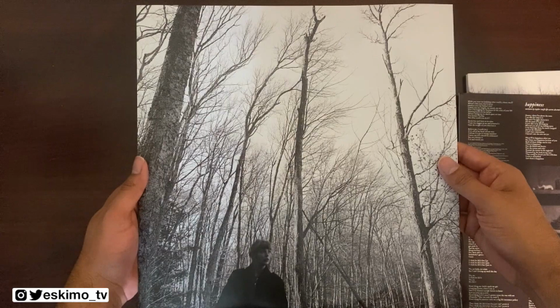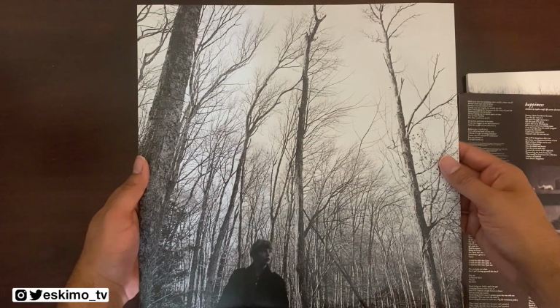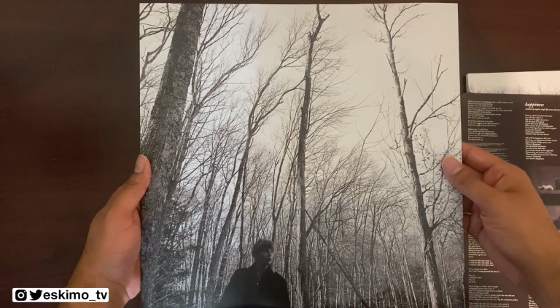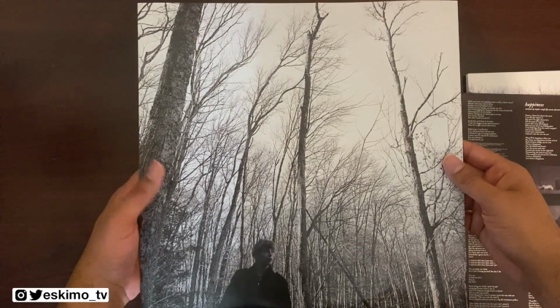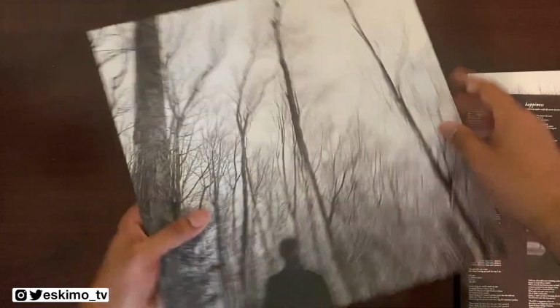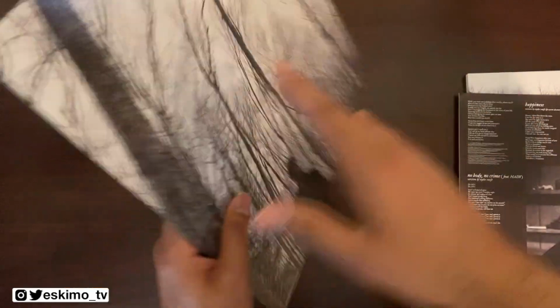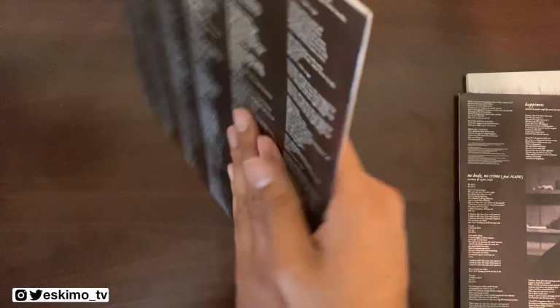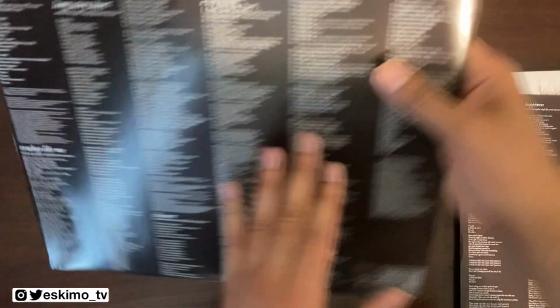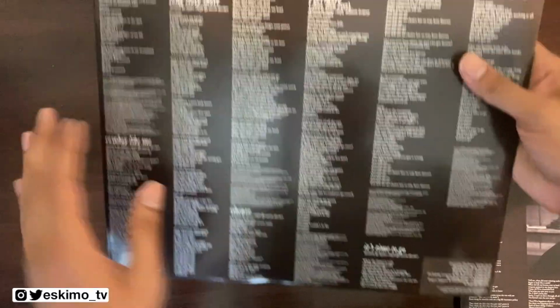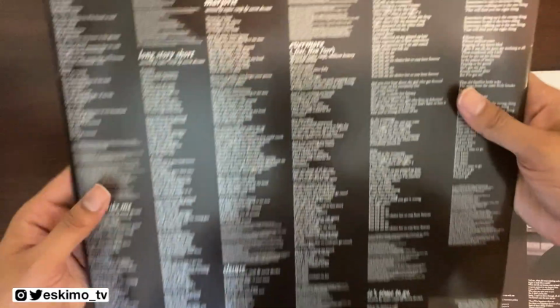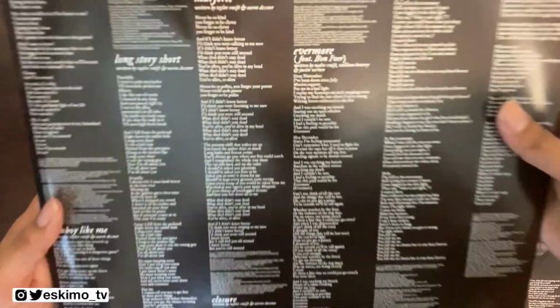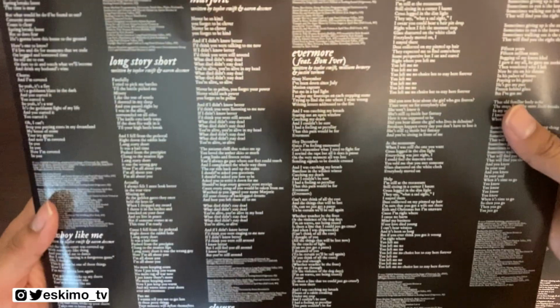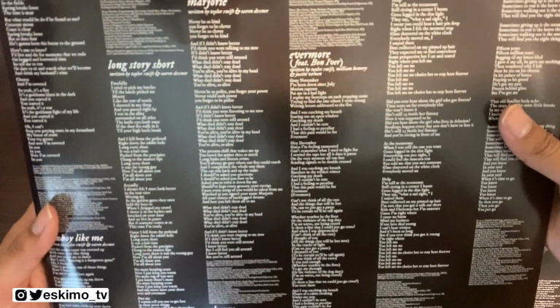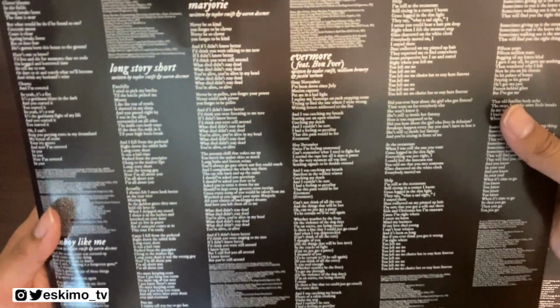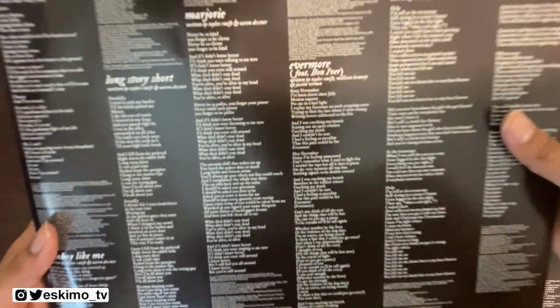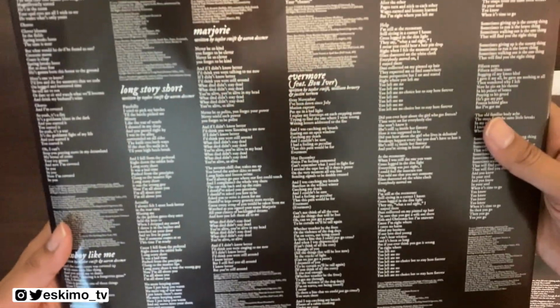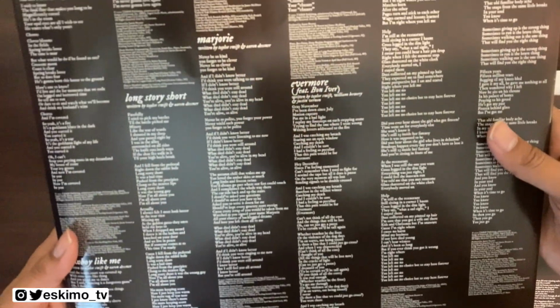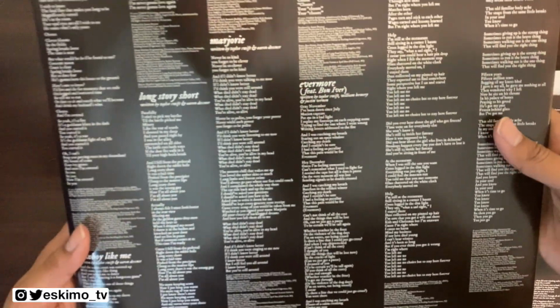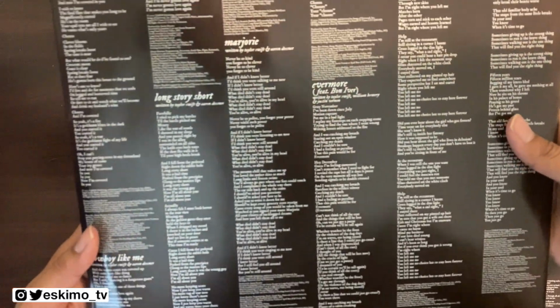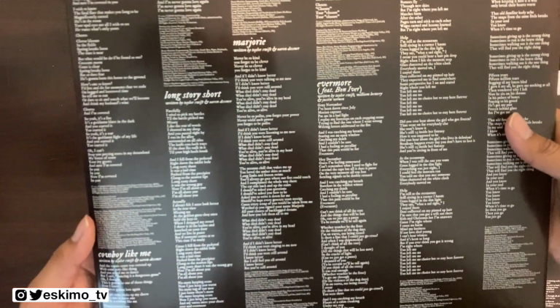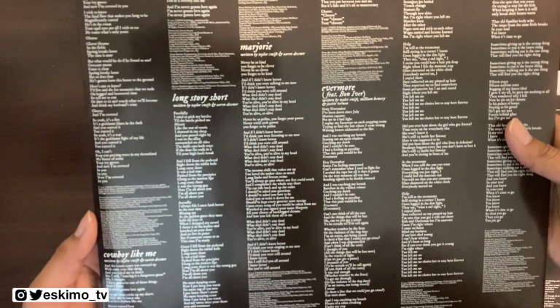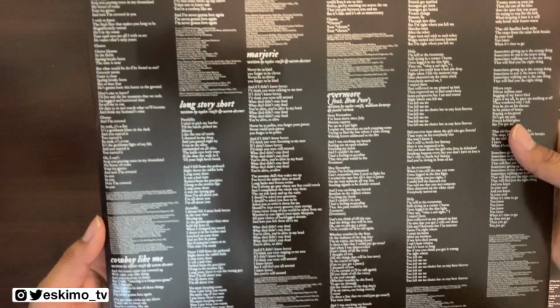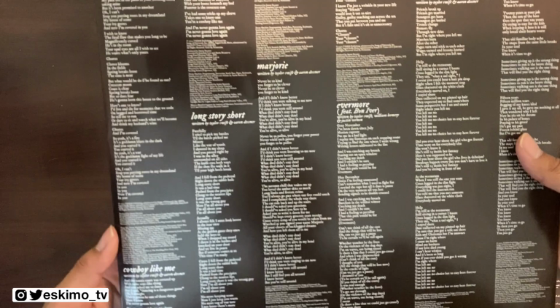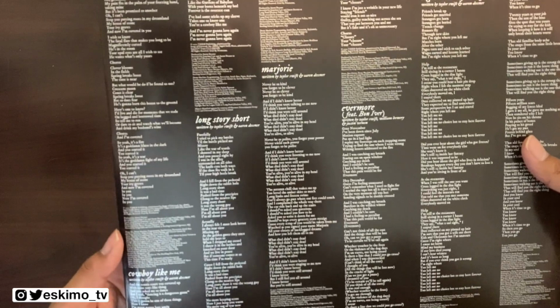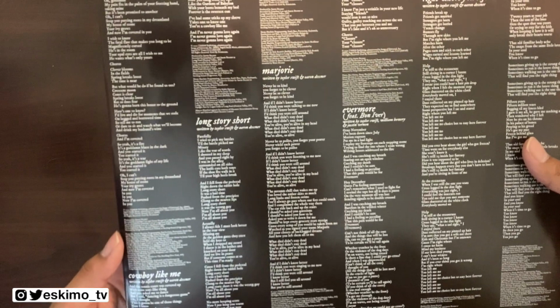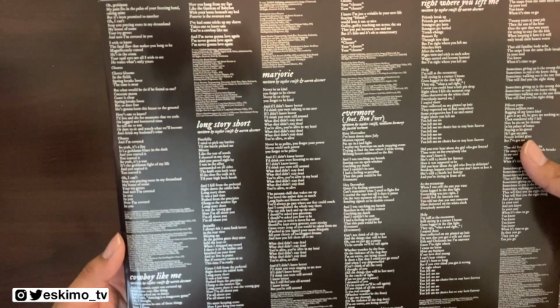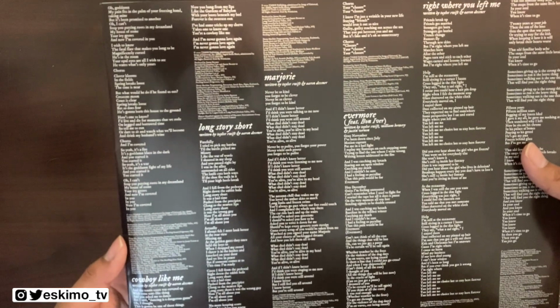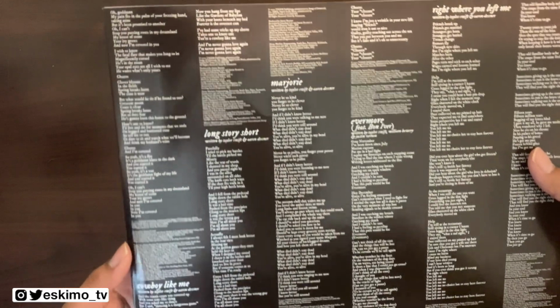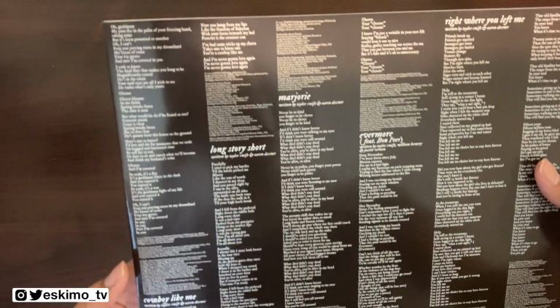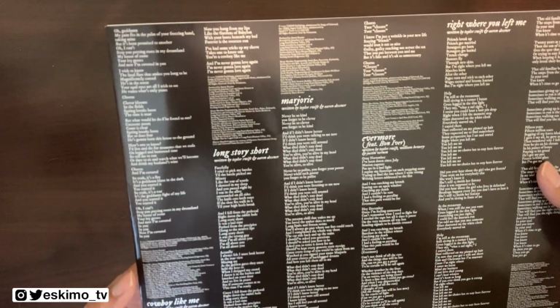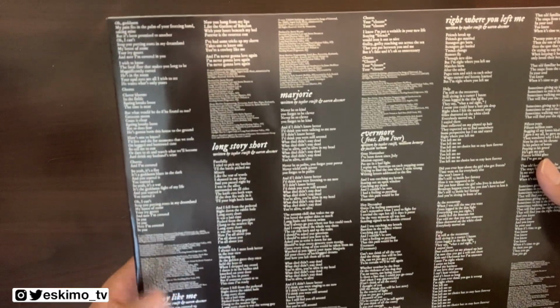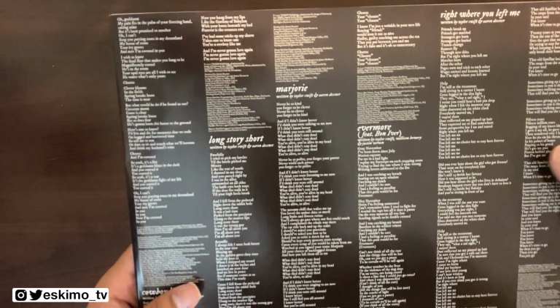The other LP is going to have a full-size photo on one side of Taylor in the forest, and on the back you'll have lyrics for the tracks that are on that side.